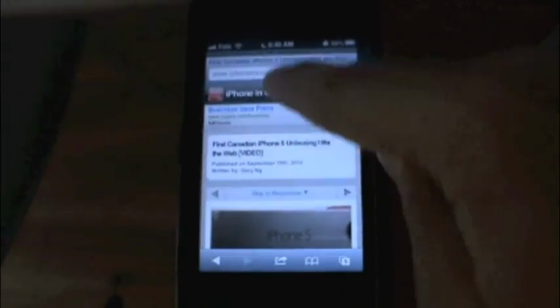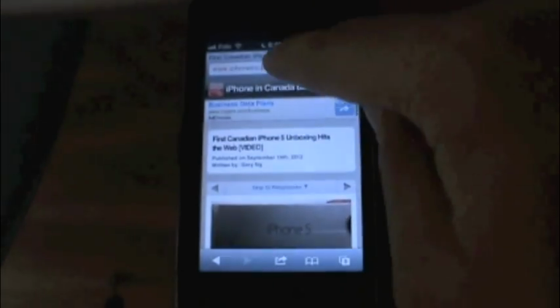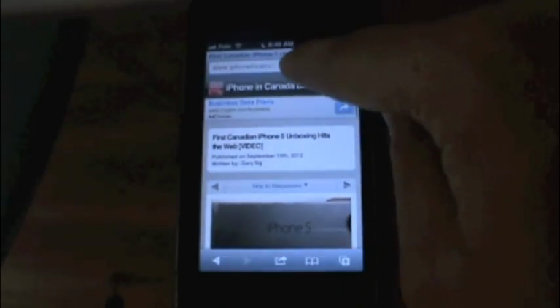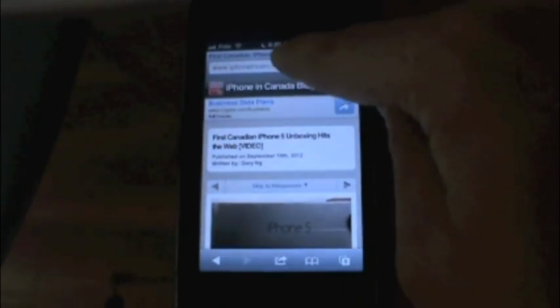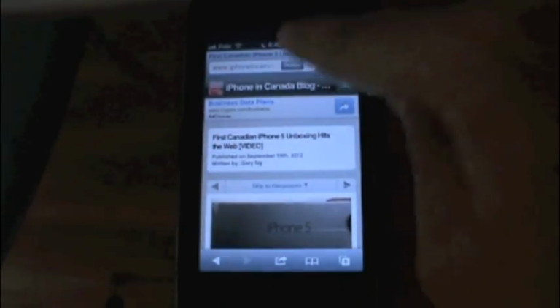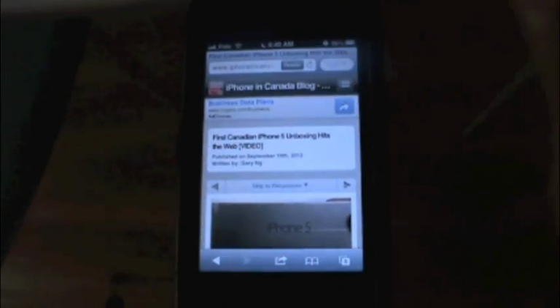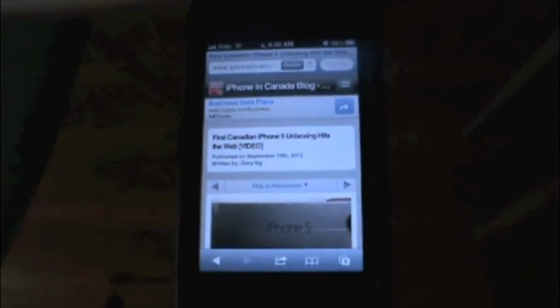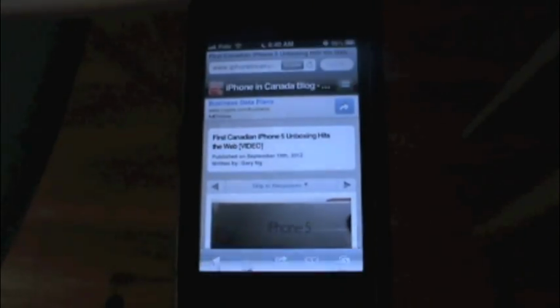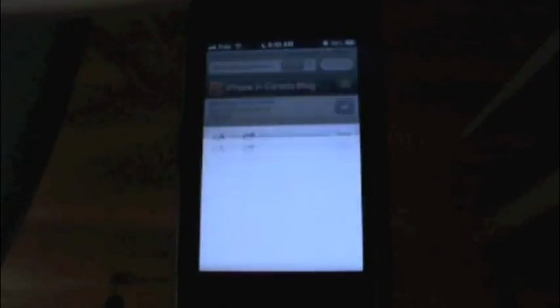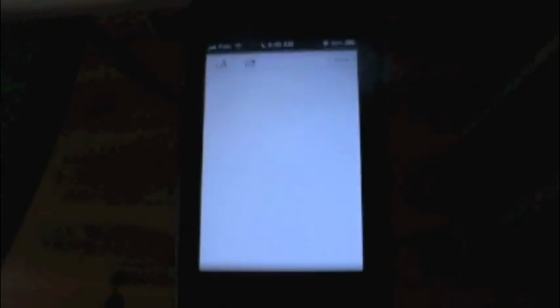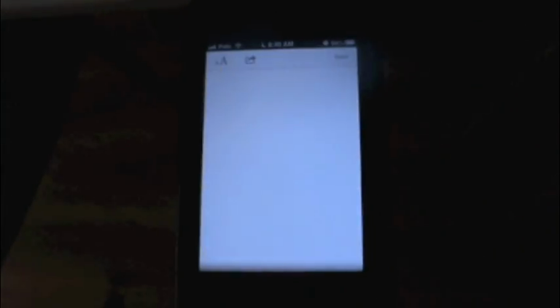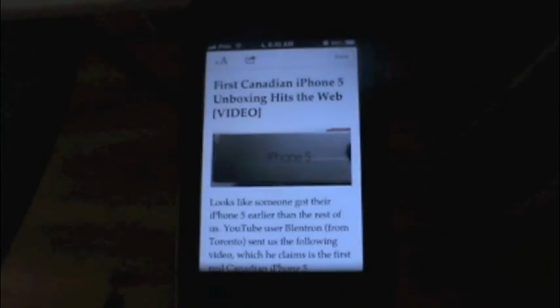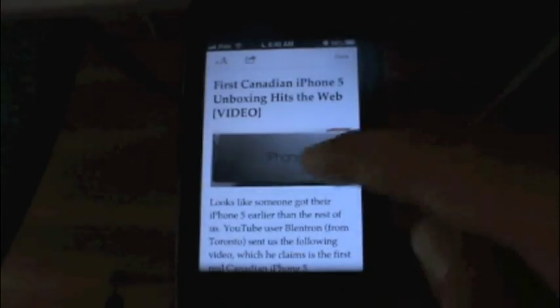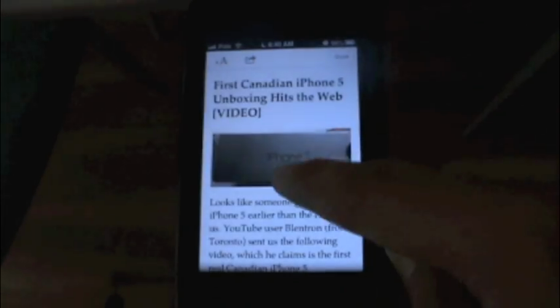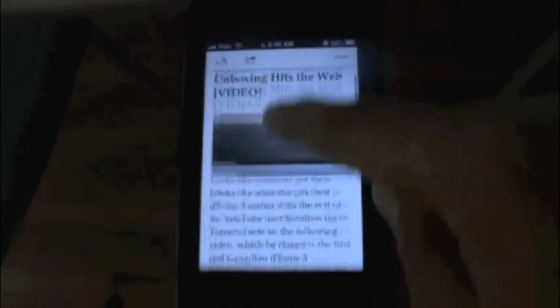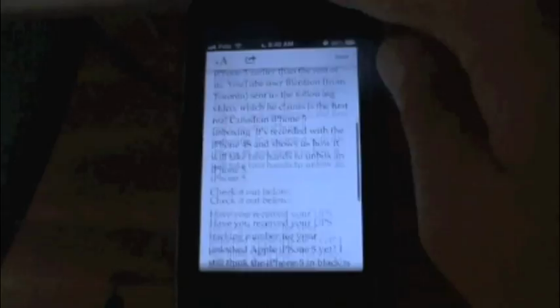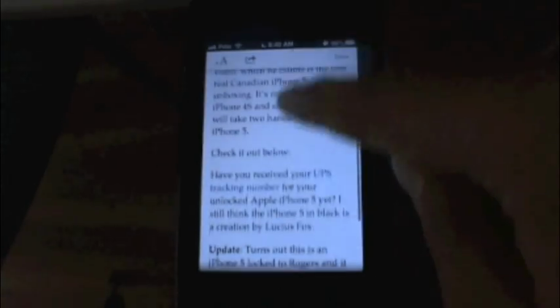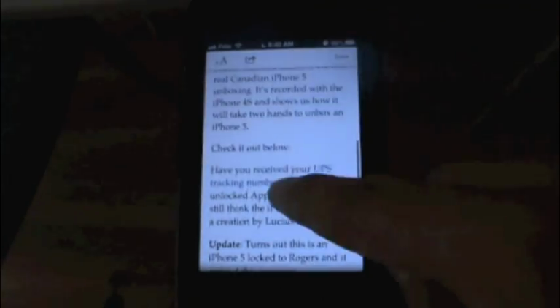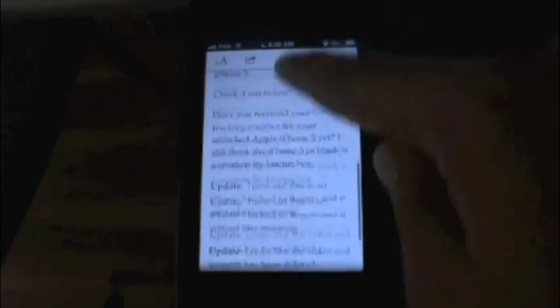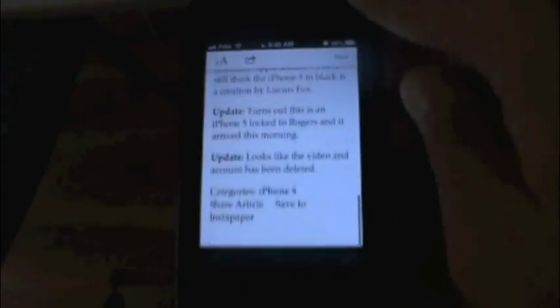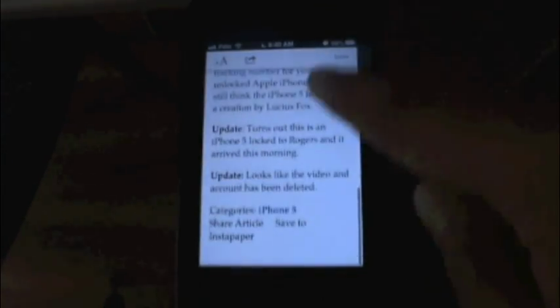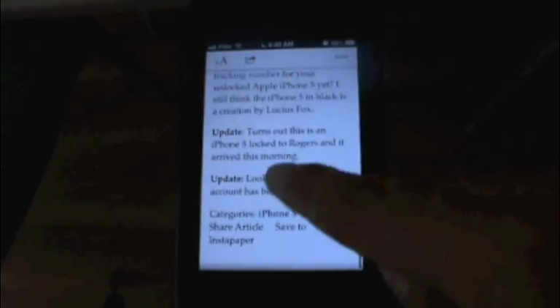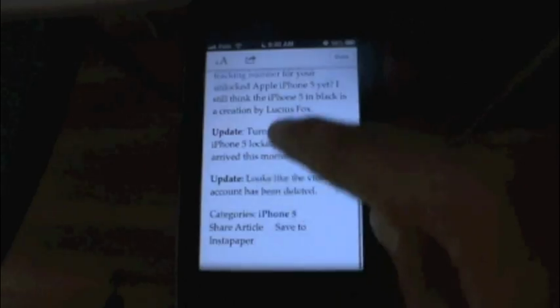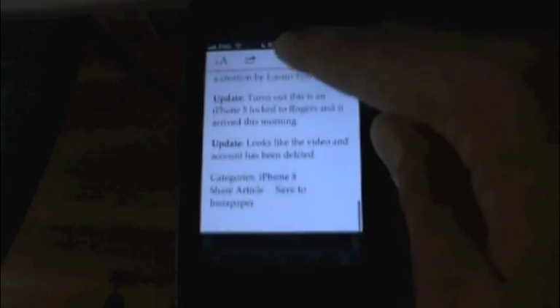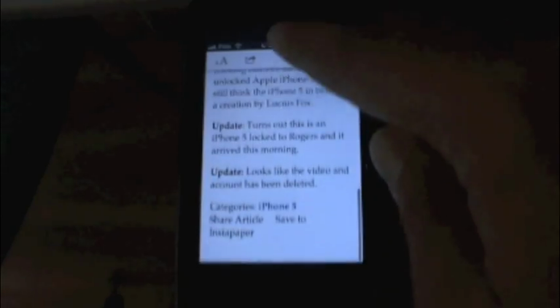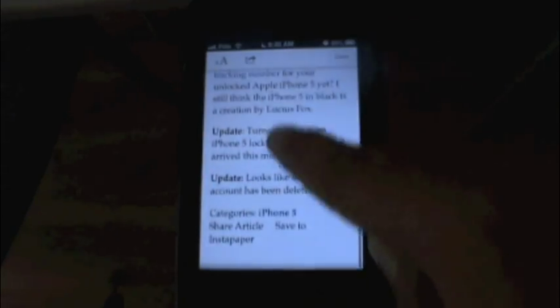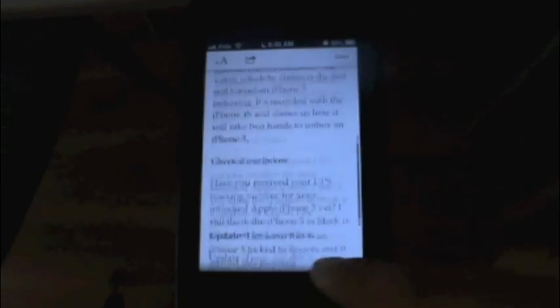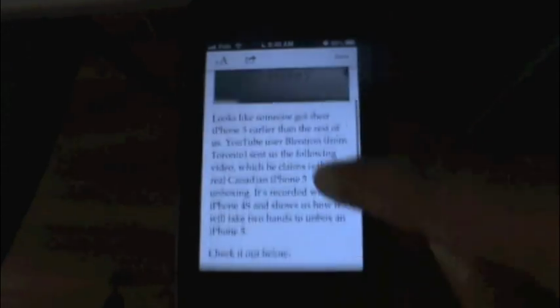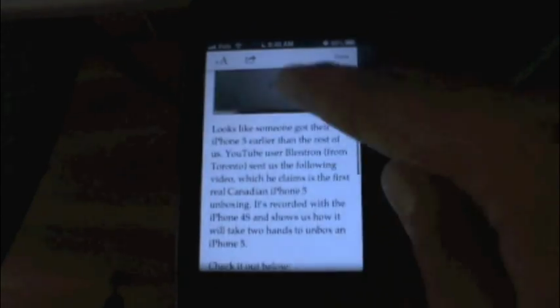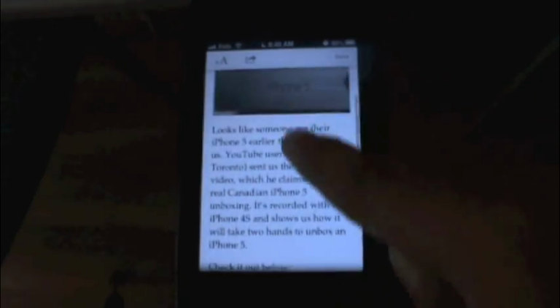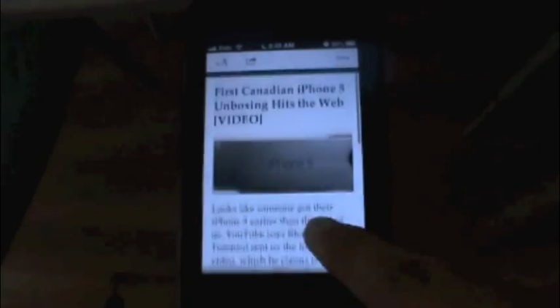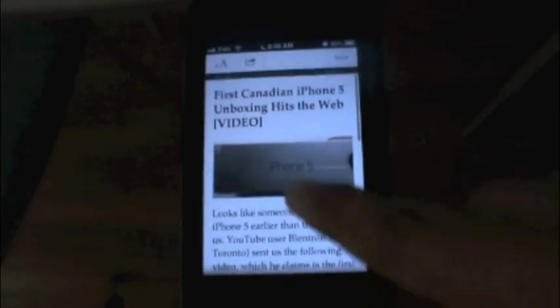We can go into reader mode and it brings it up without any problem, without any hitch.